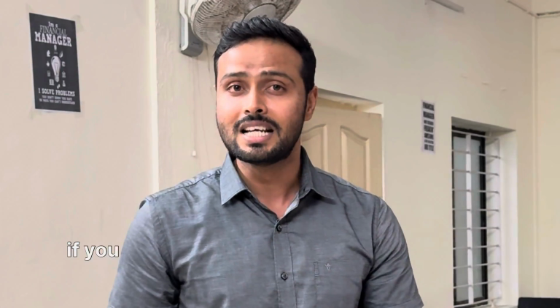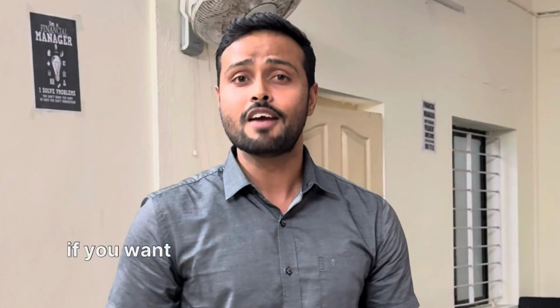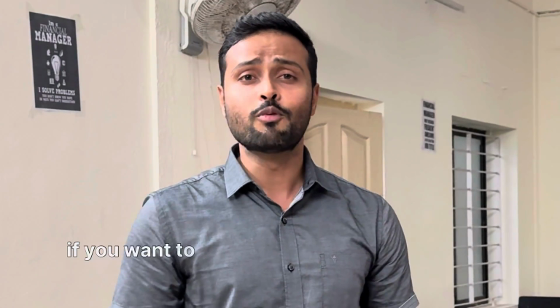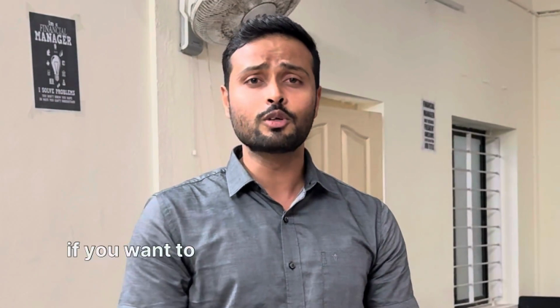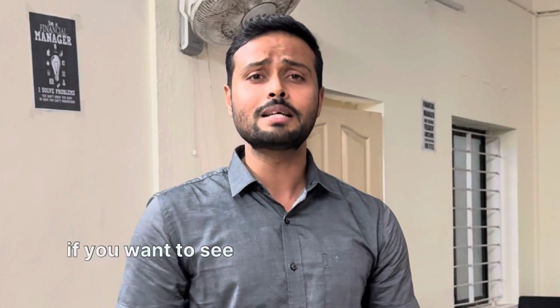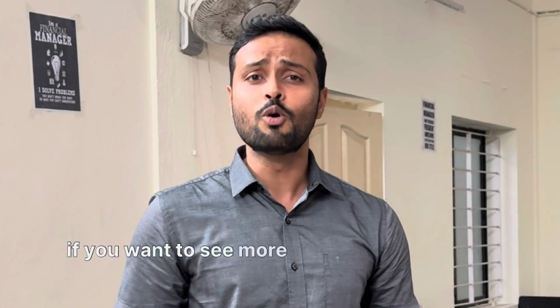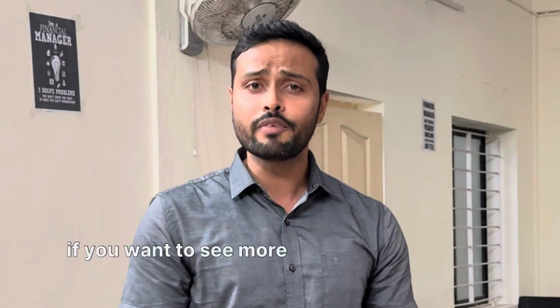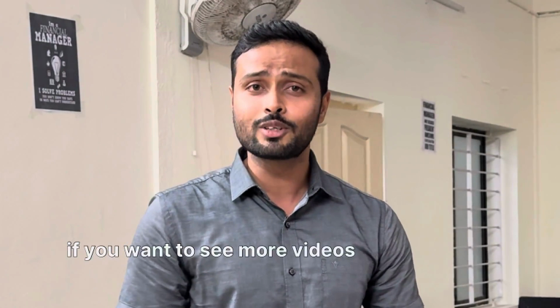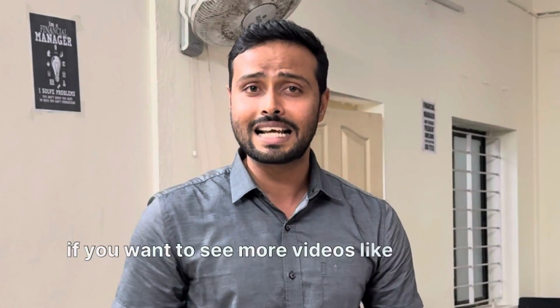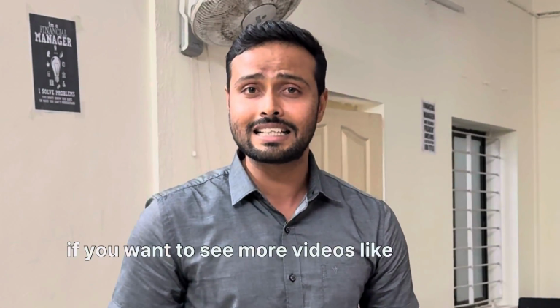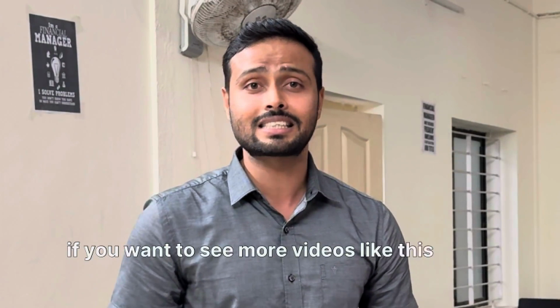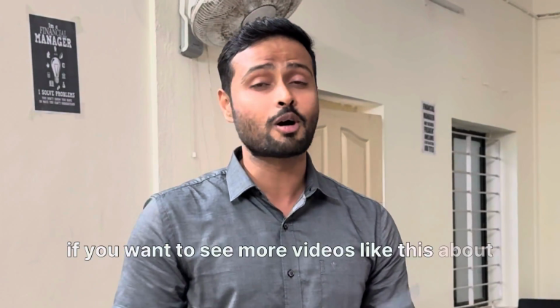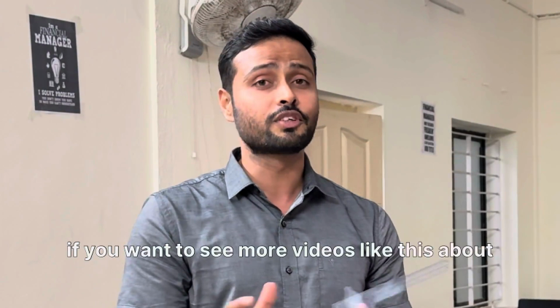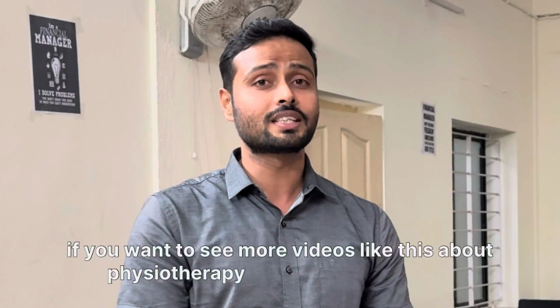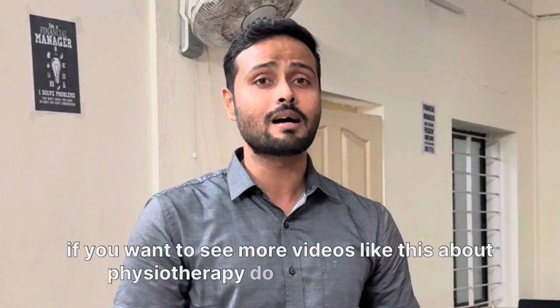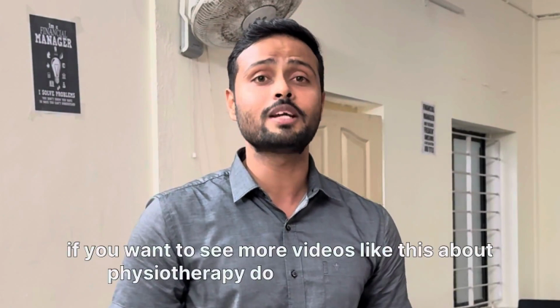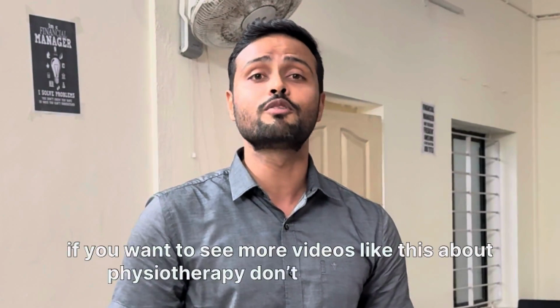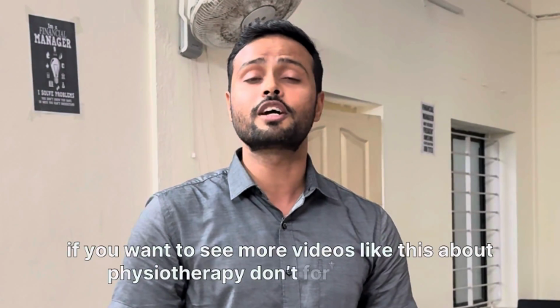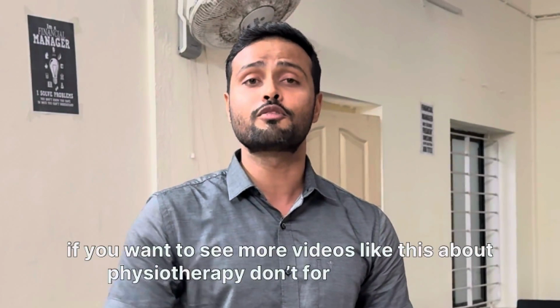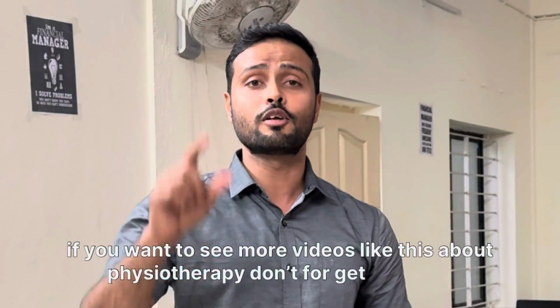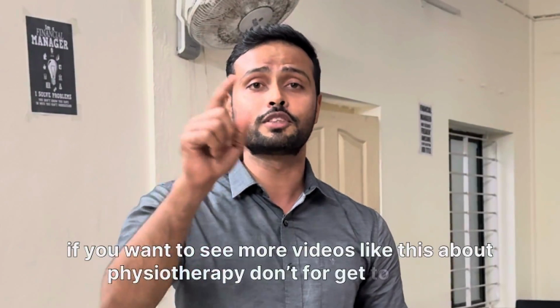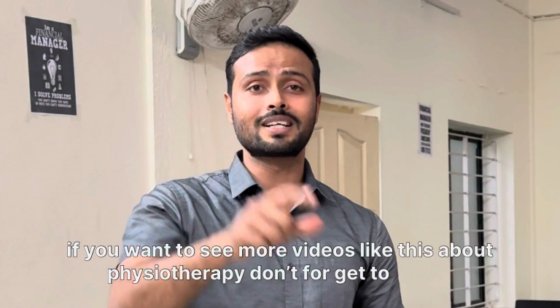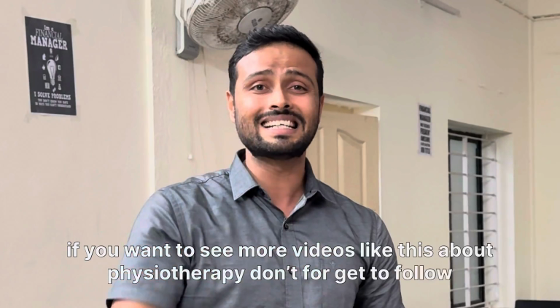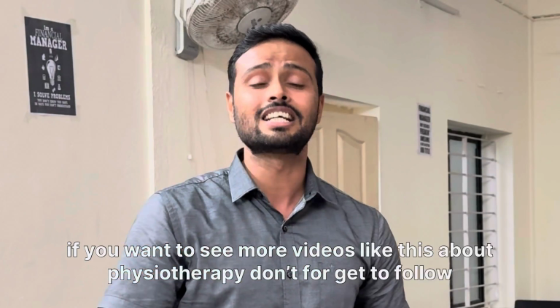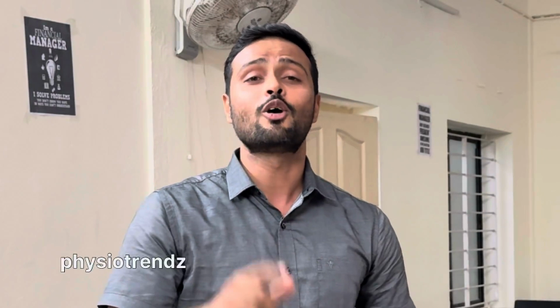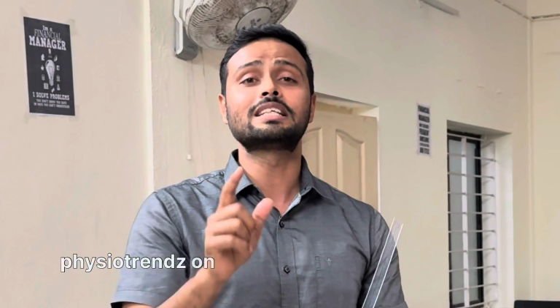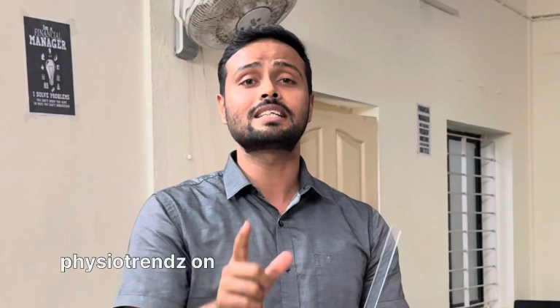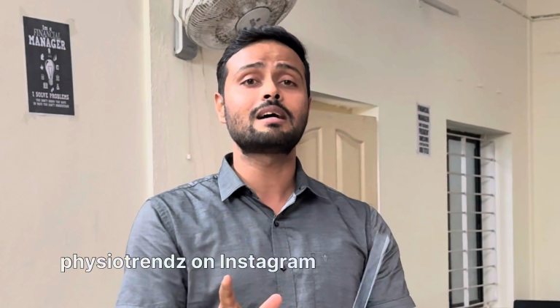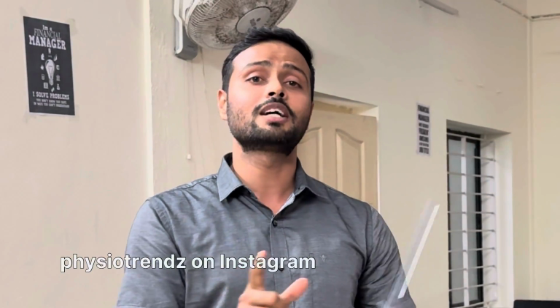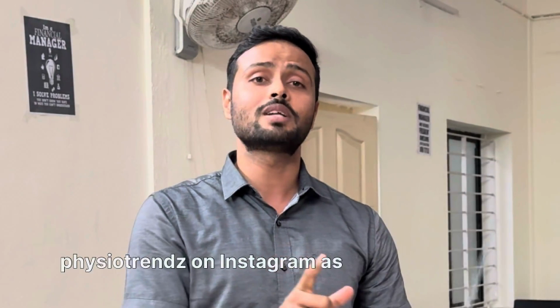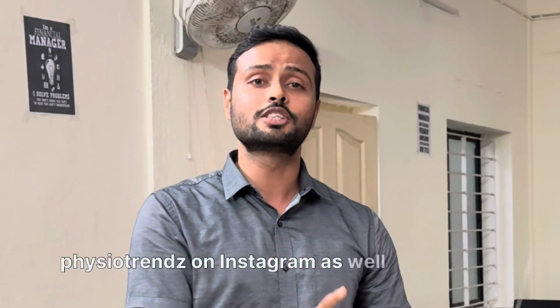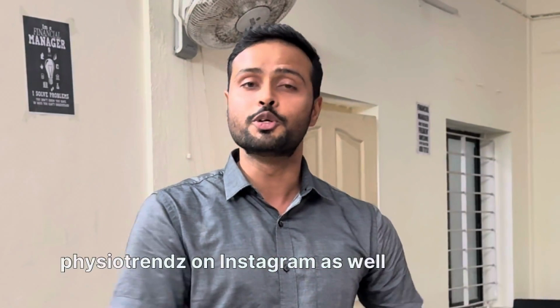If you want to see more videos like this about physiotherapy, don't forget to follow Physiotrends on Instagram as well as YouTube.